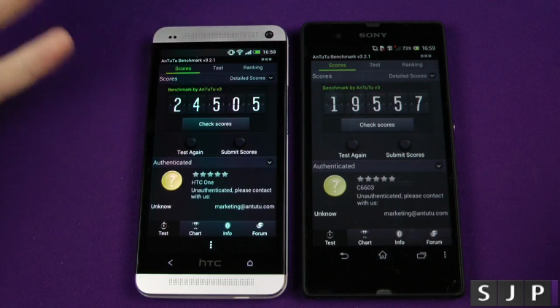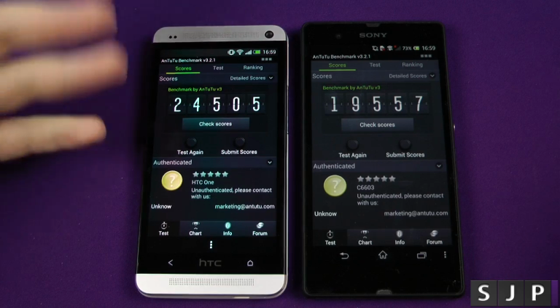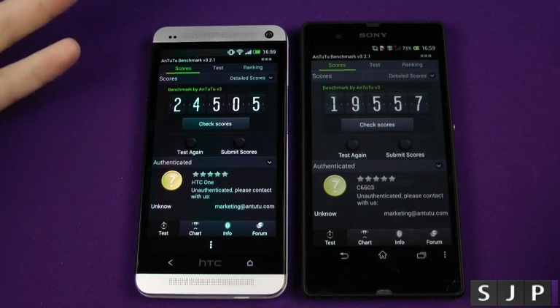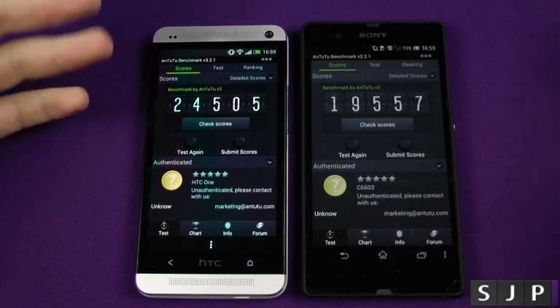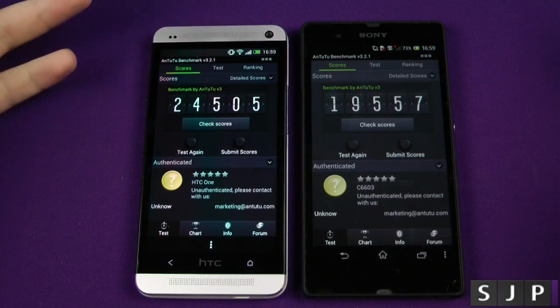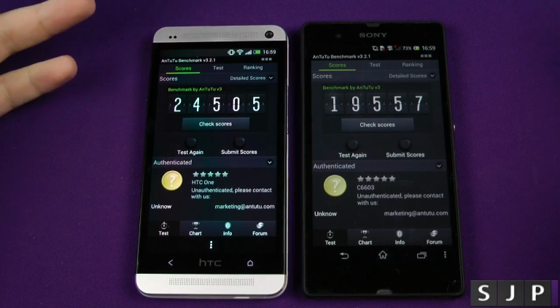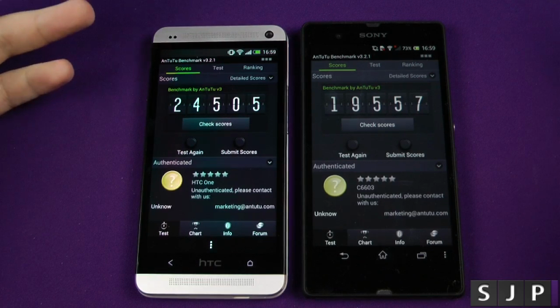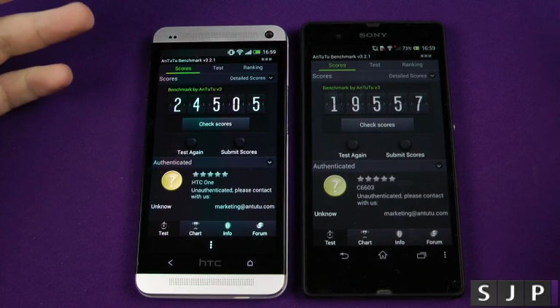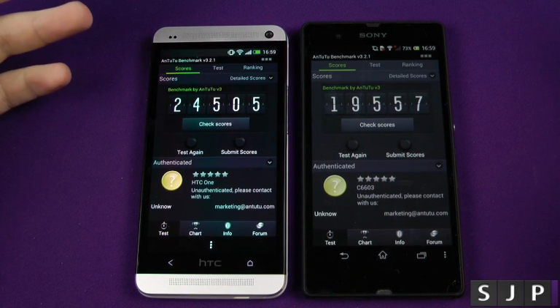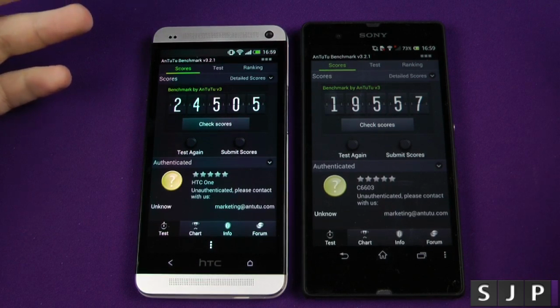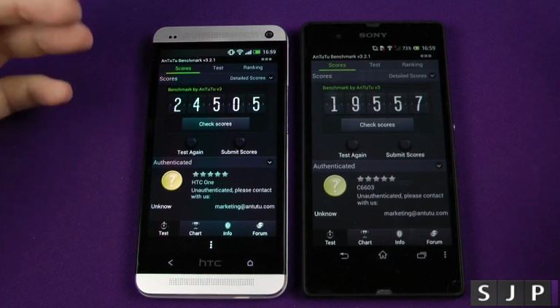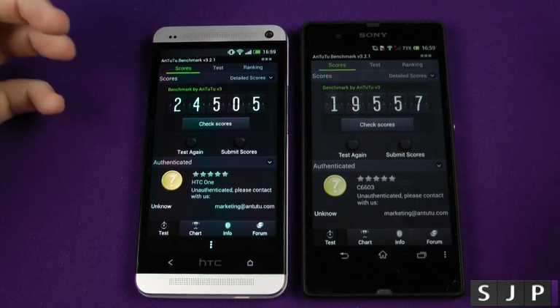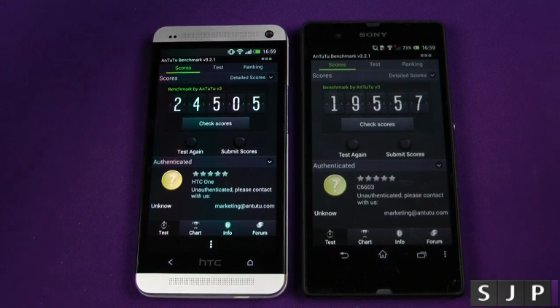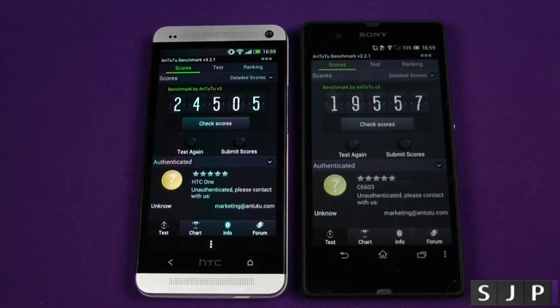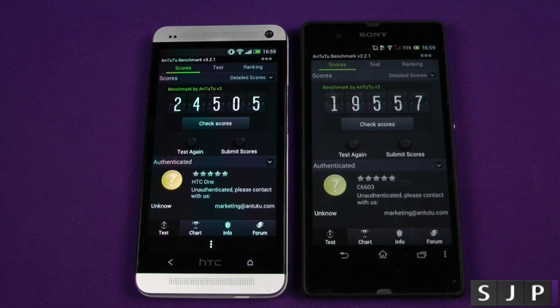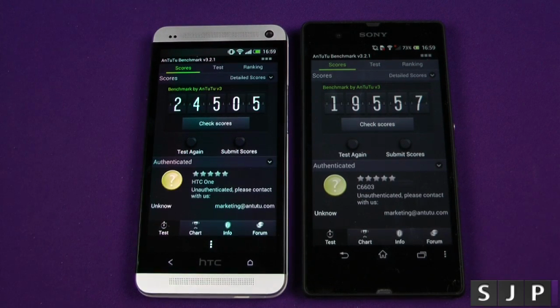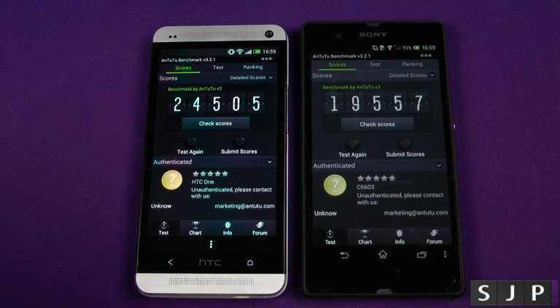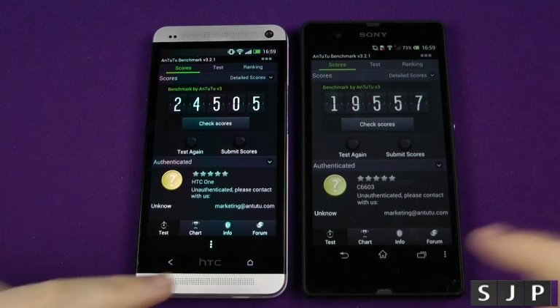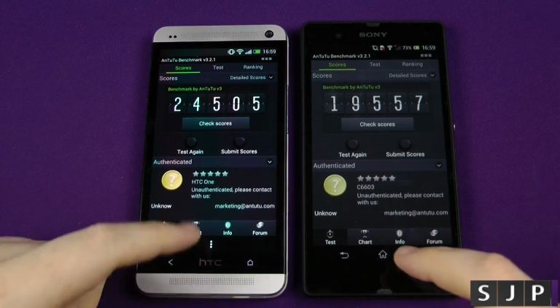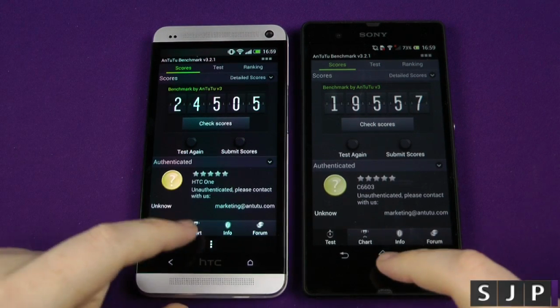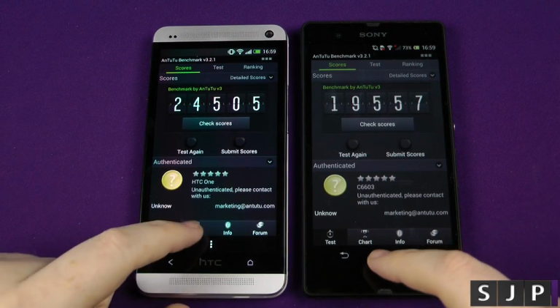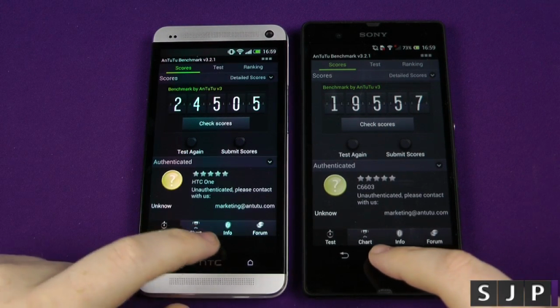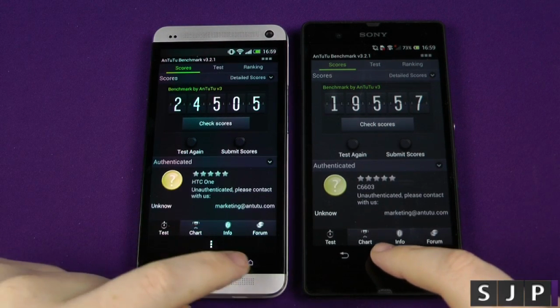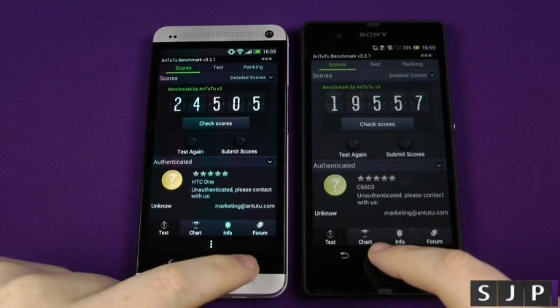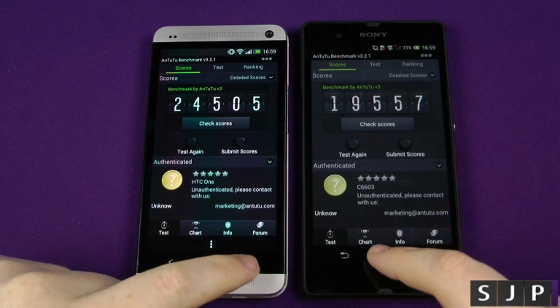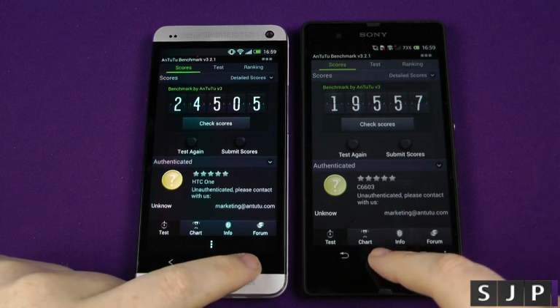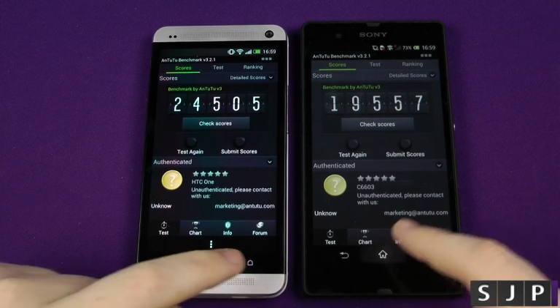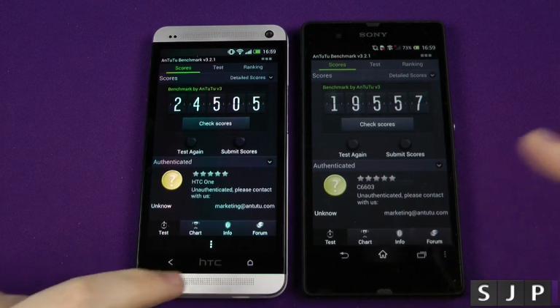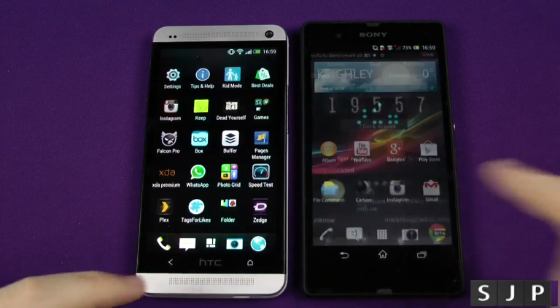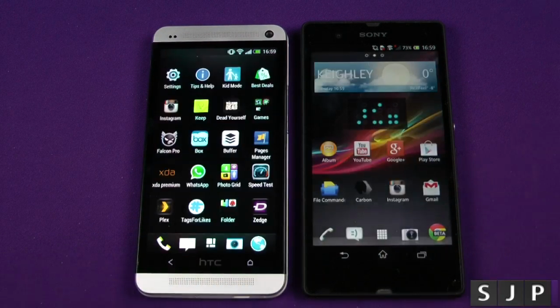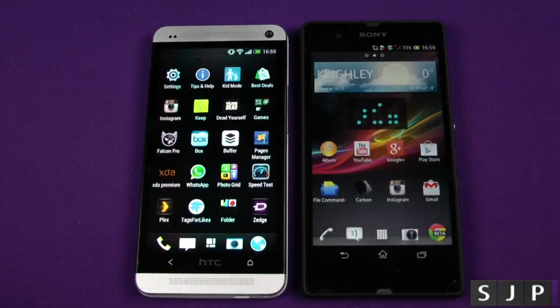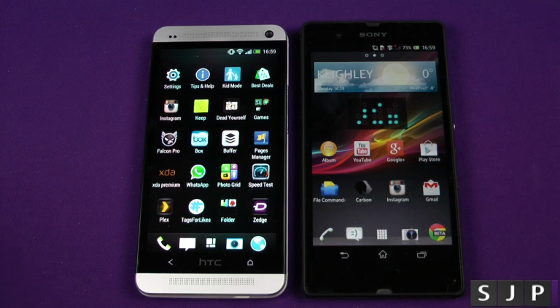Personally, this is a much faster device. Obviously it's running a newer CPU. But yeah, that's it people — that is my benchmarking on the Sony Xperia Z versus the HTC One, my current king of Android.